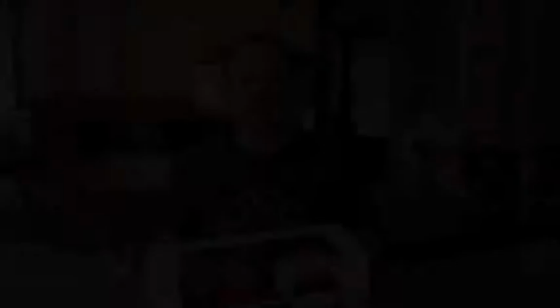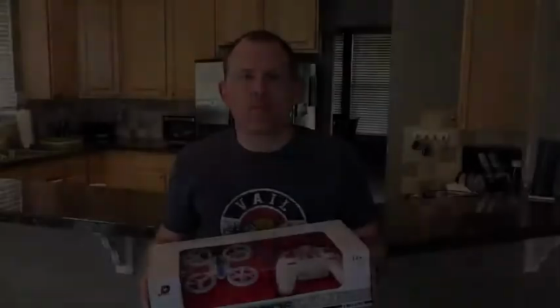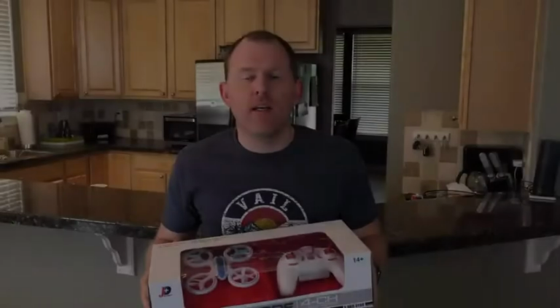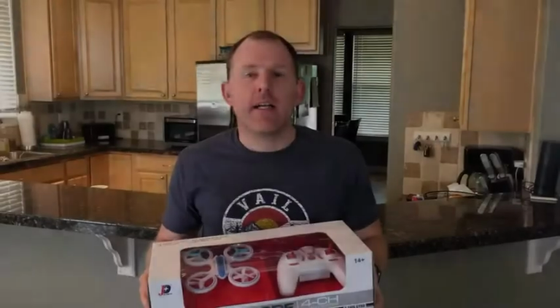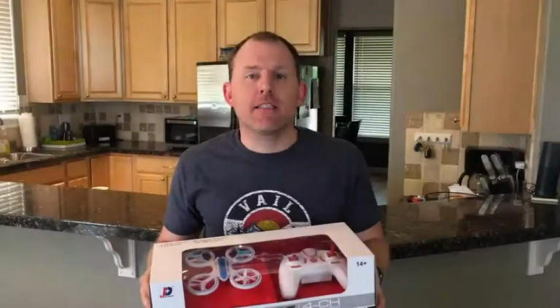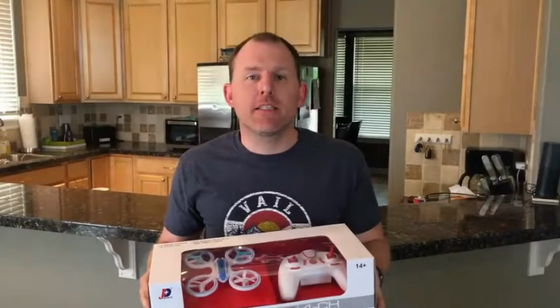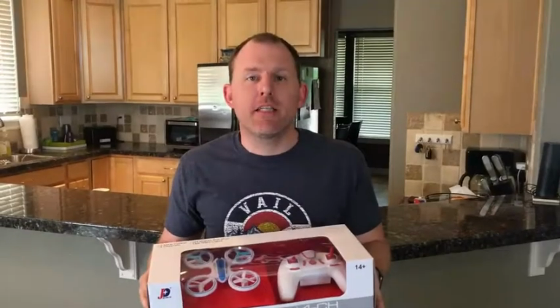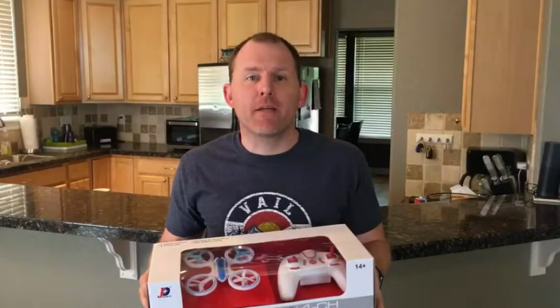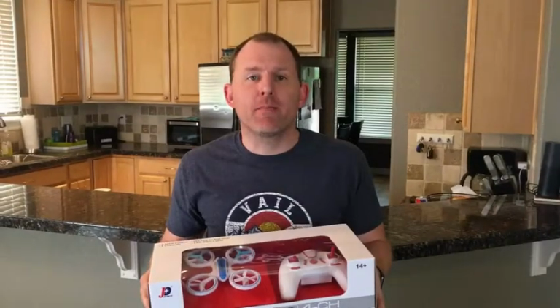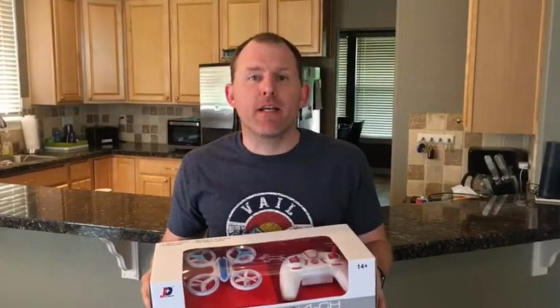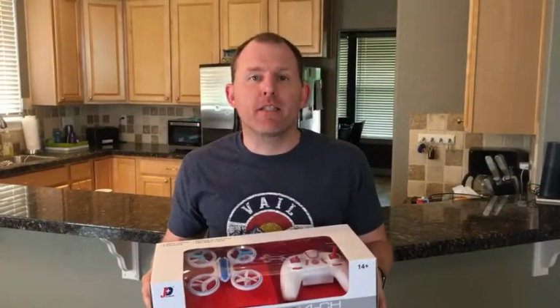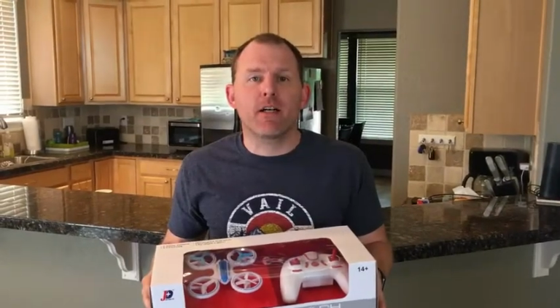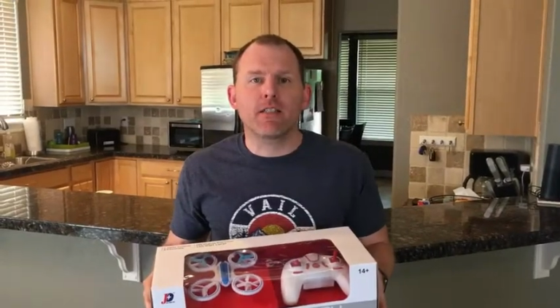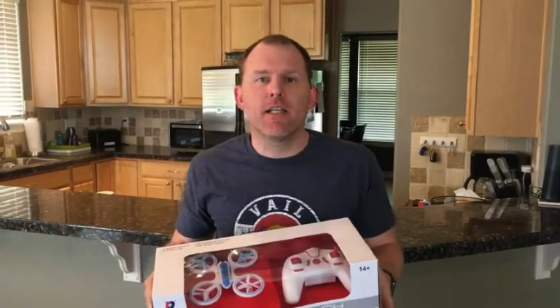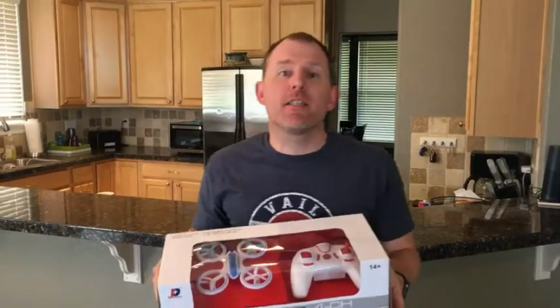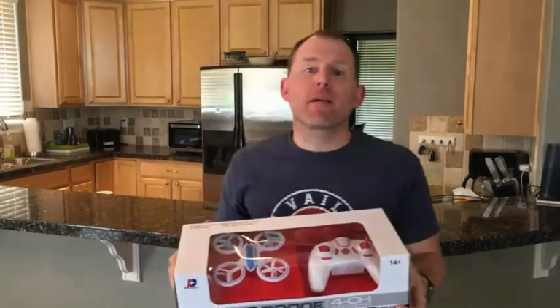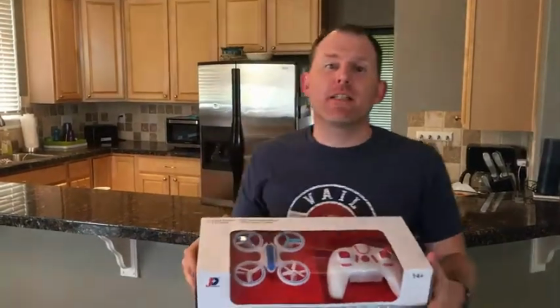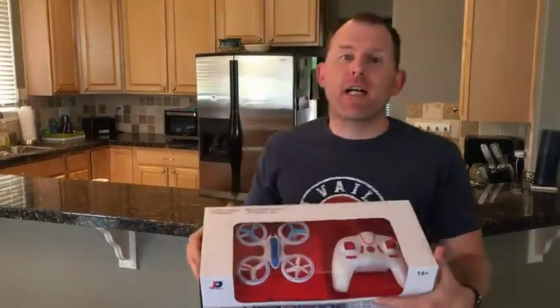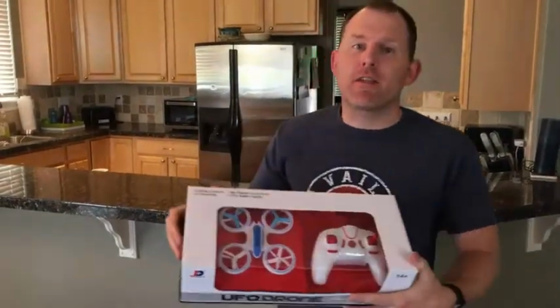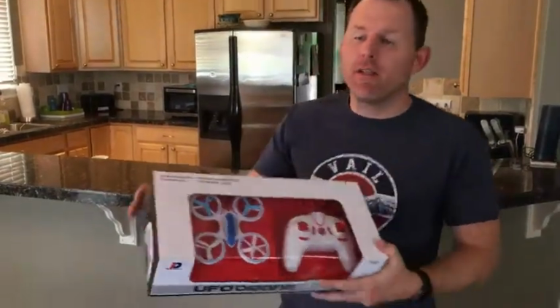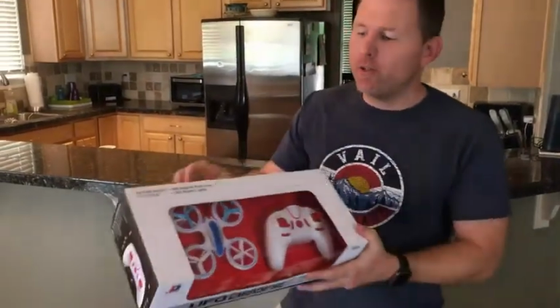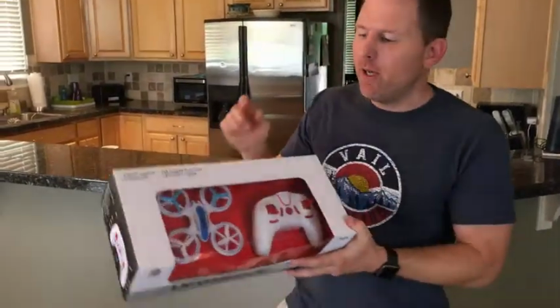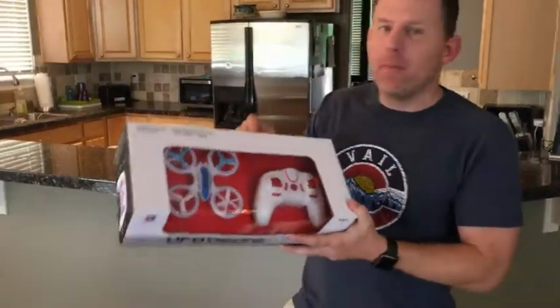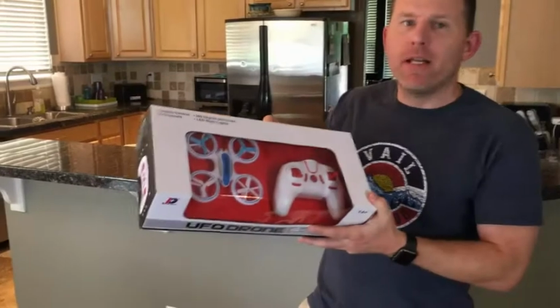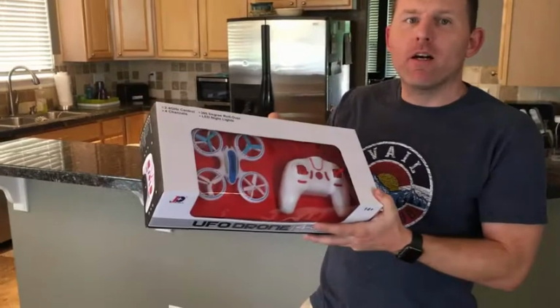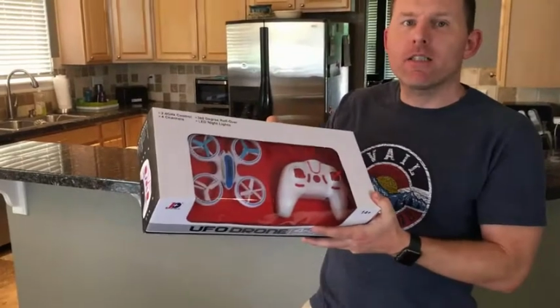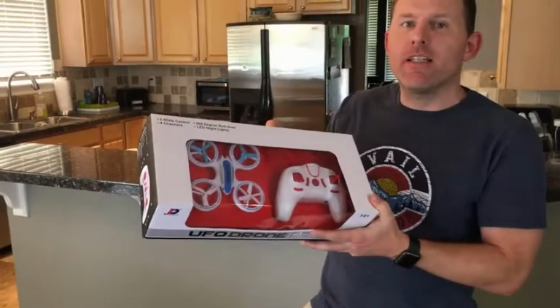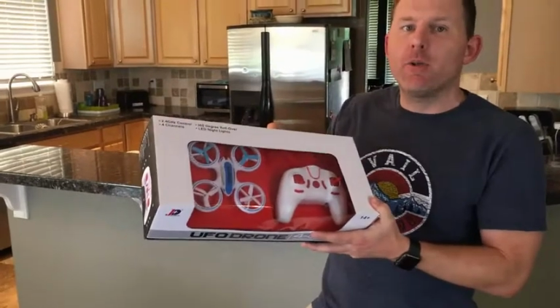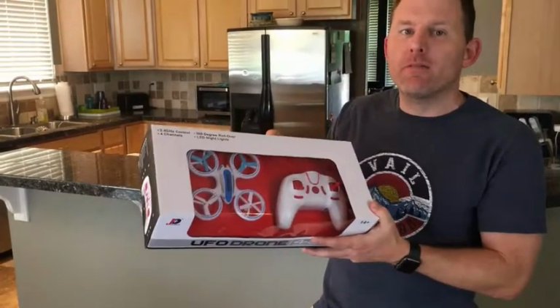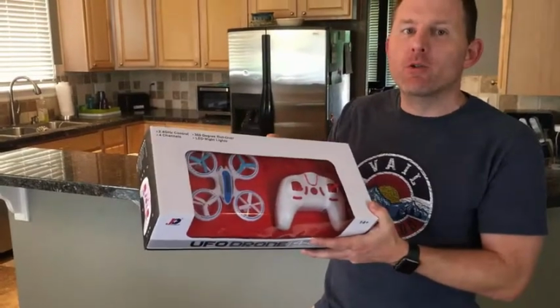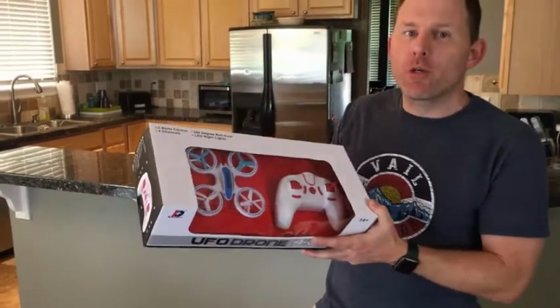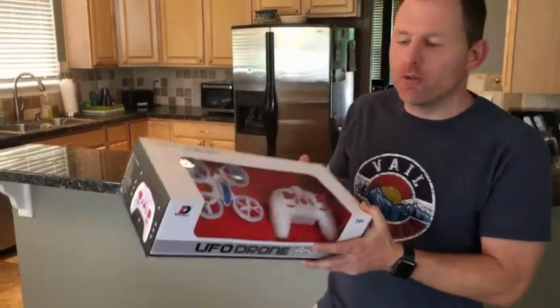Hey guys, it's Dan with Mini RC Cars. Today we're going to check out the new Mini RC UFO Drone.